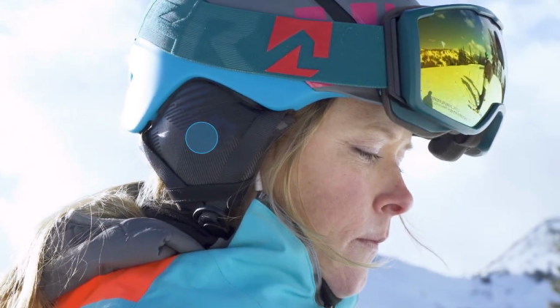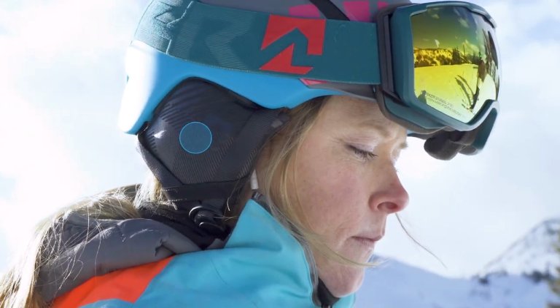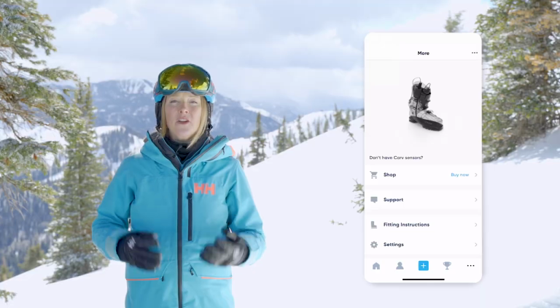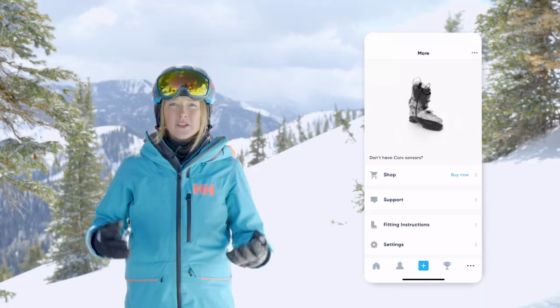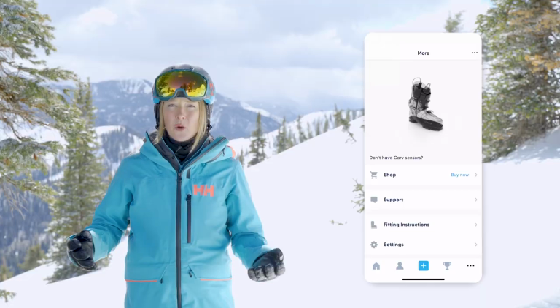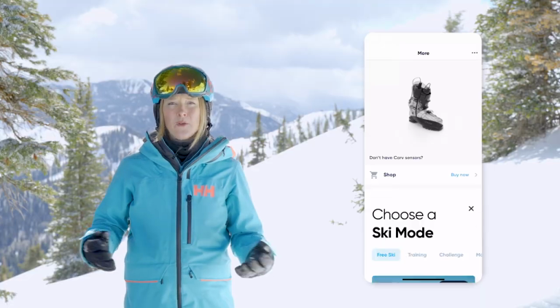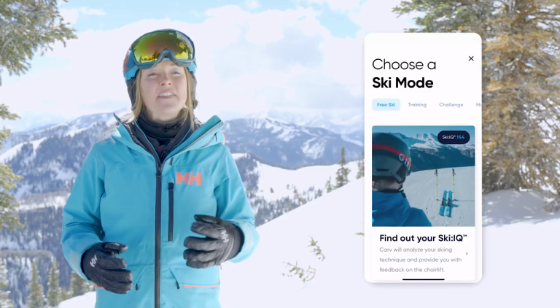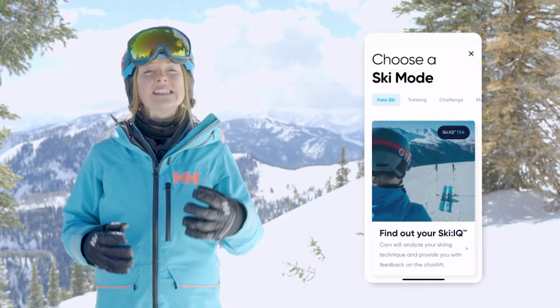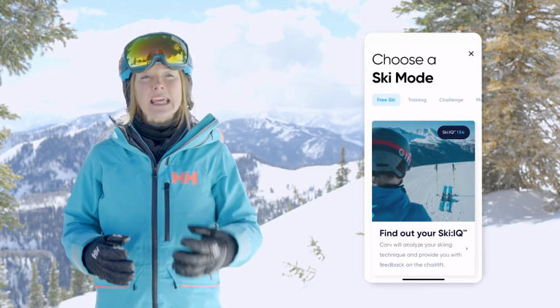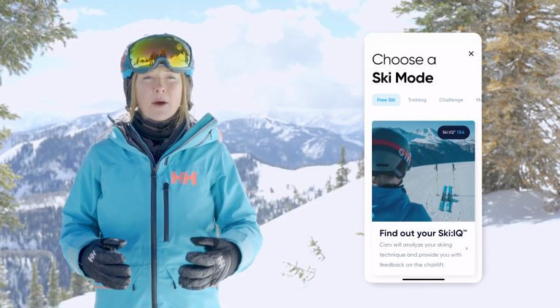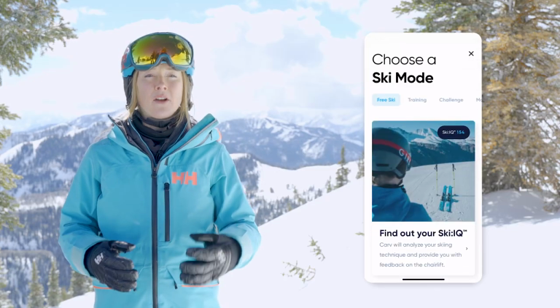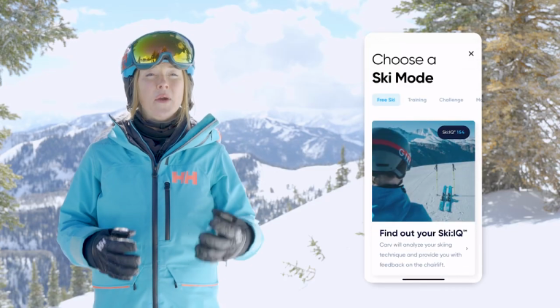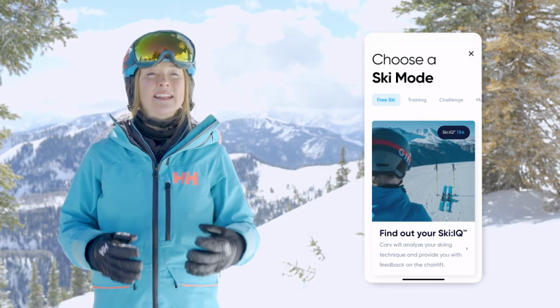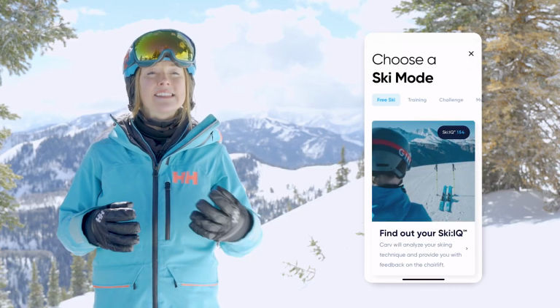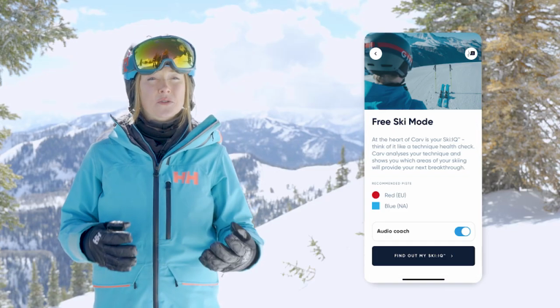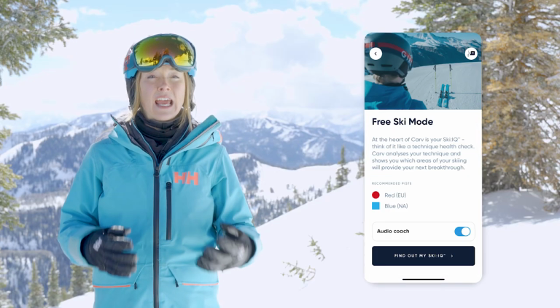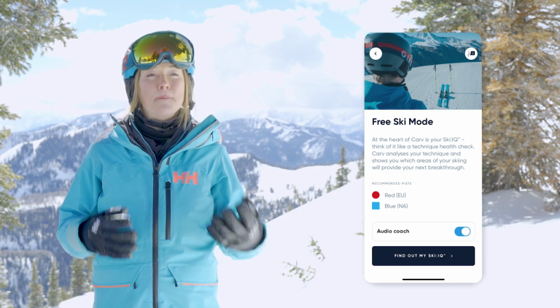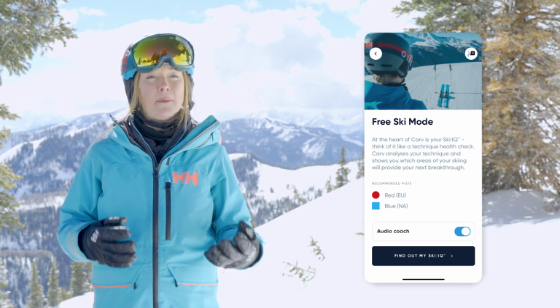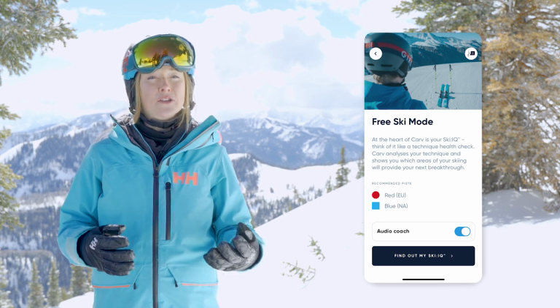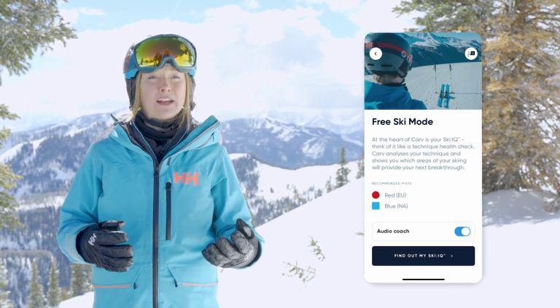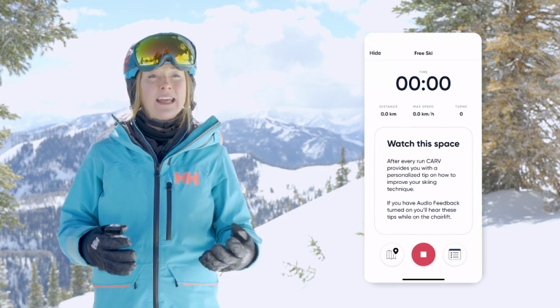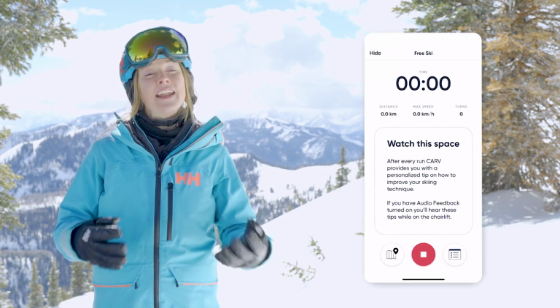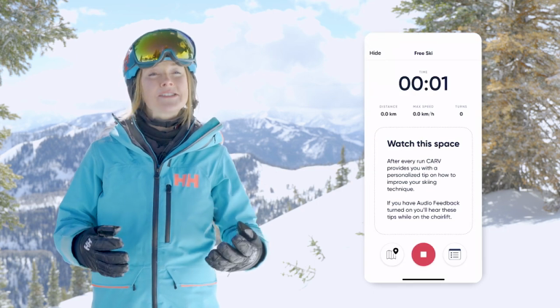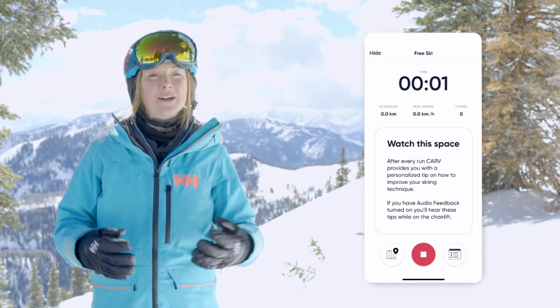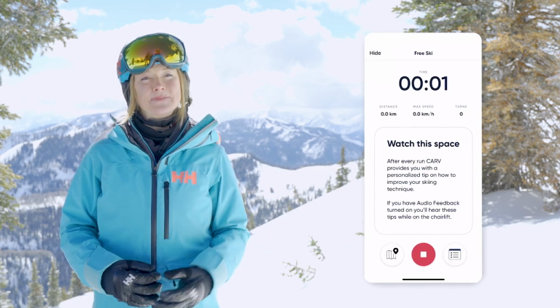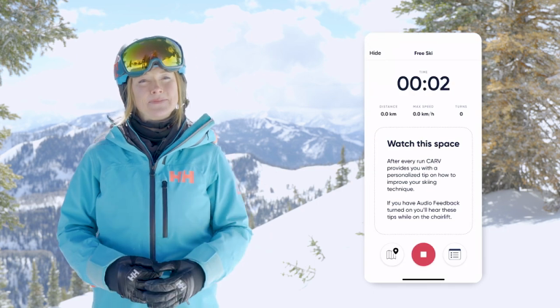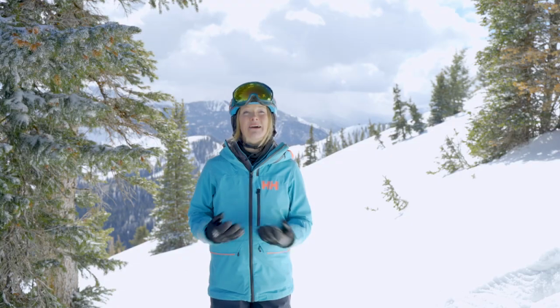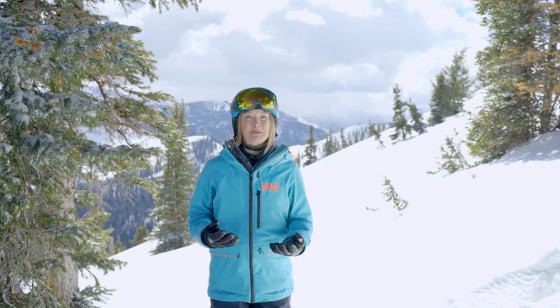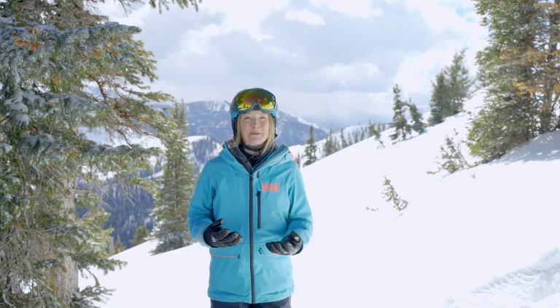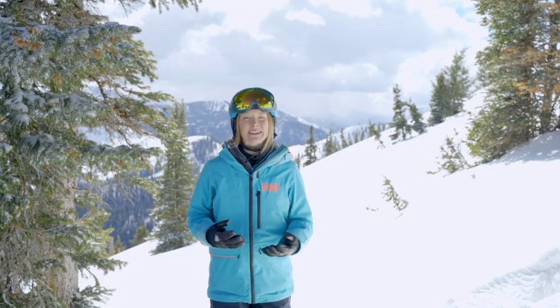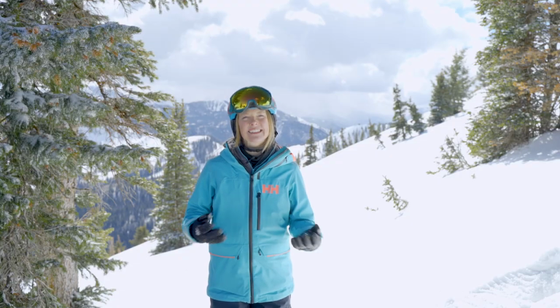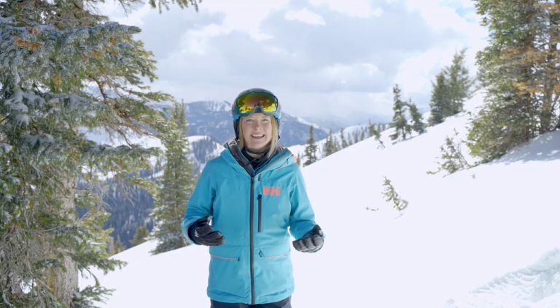To start this mode, hit the Ski button located centrally at the bottom of your screen, then hit Start. Now for the fun part, let's ski!